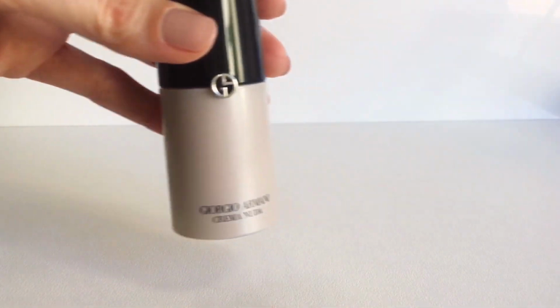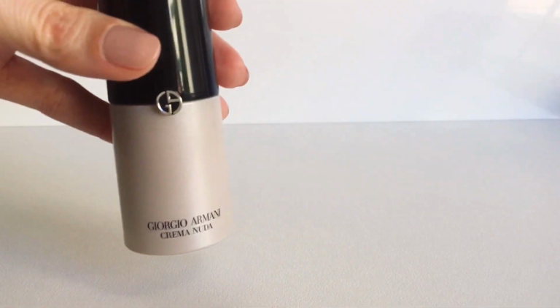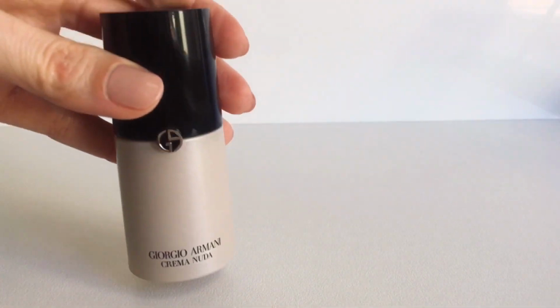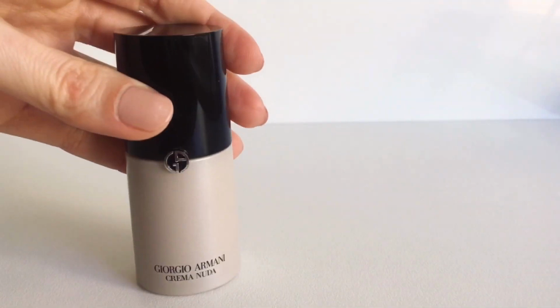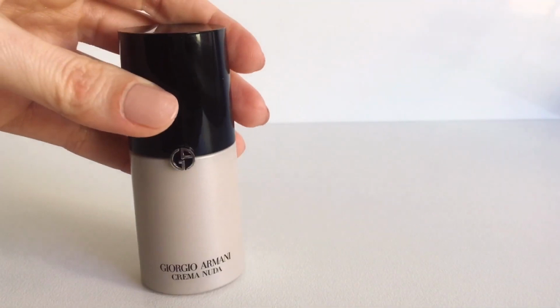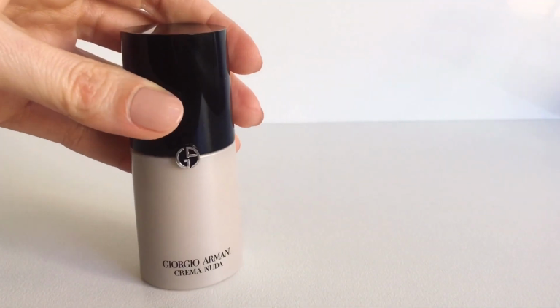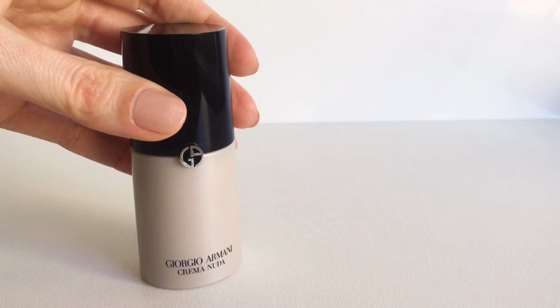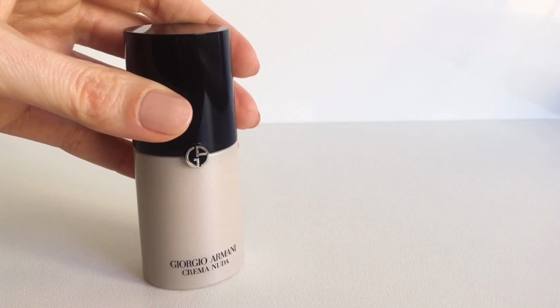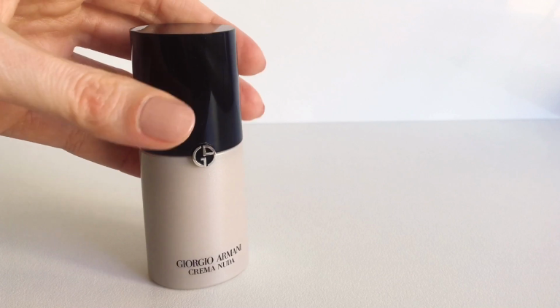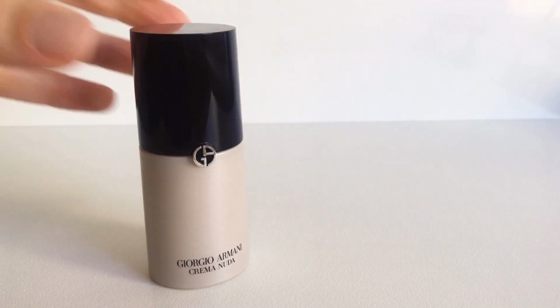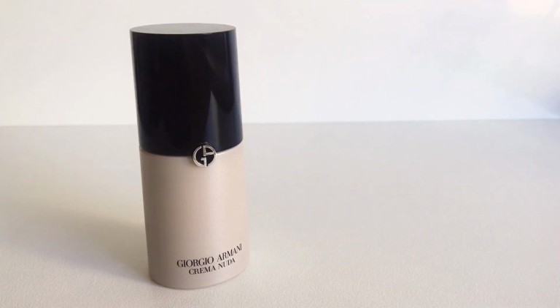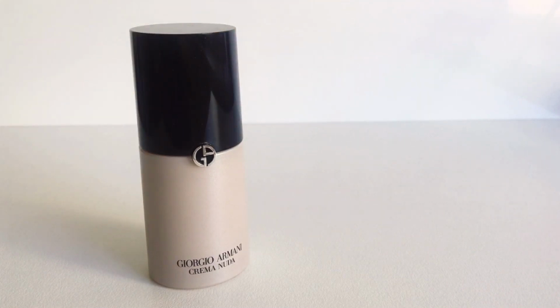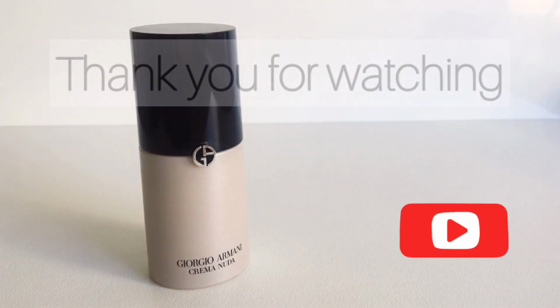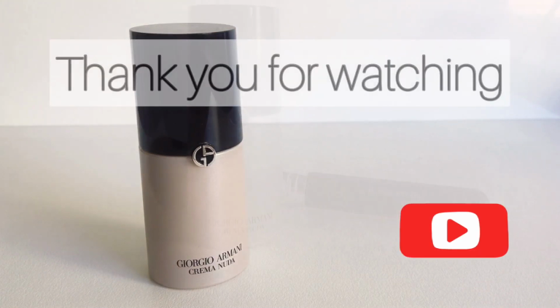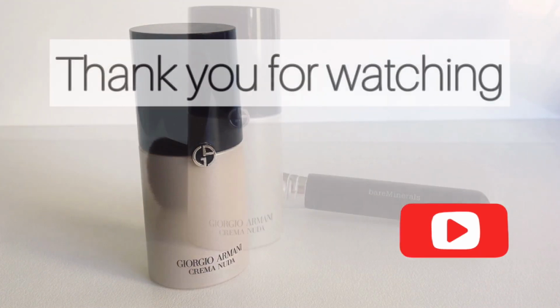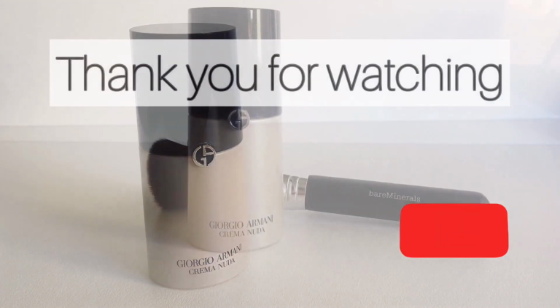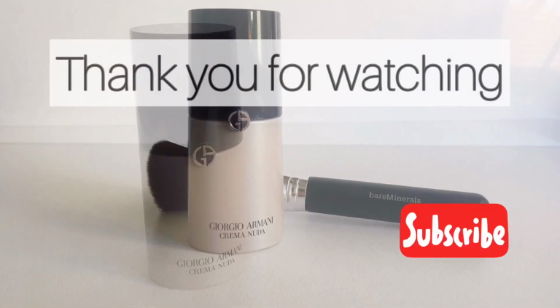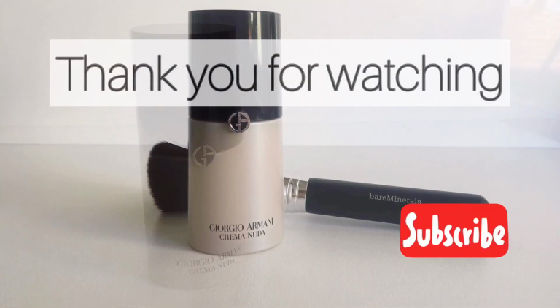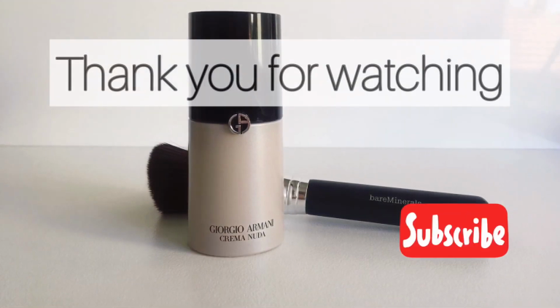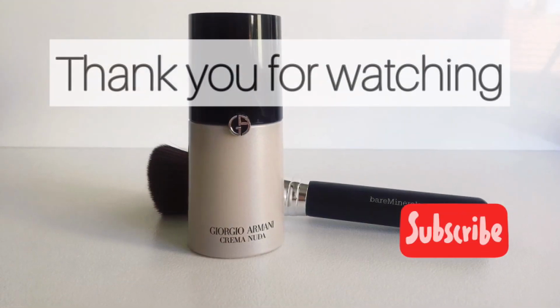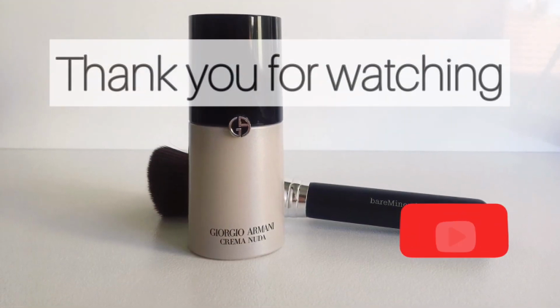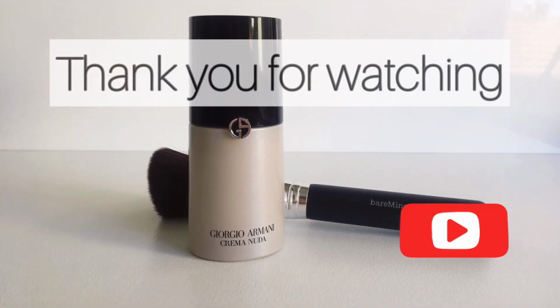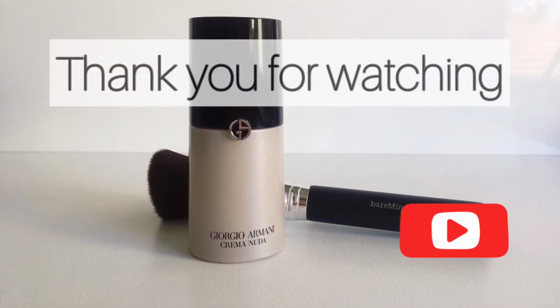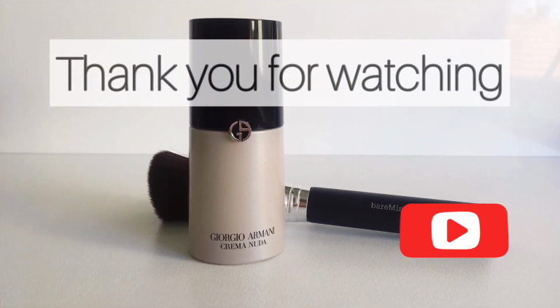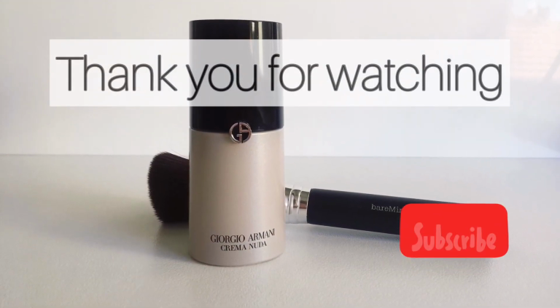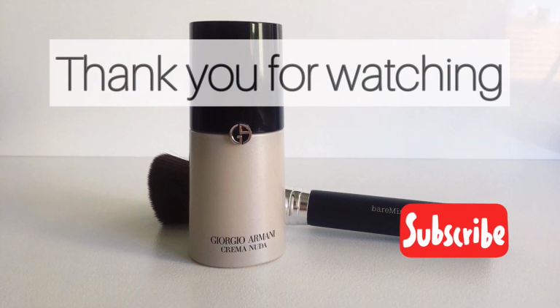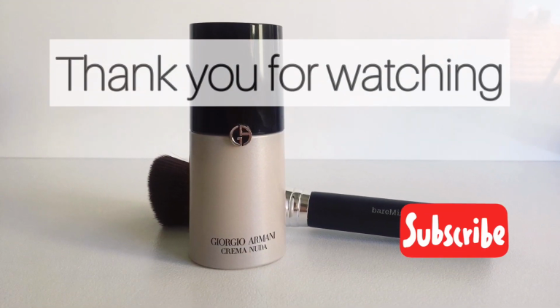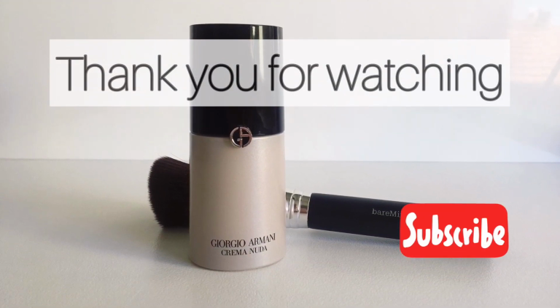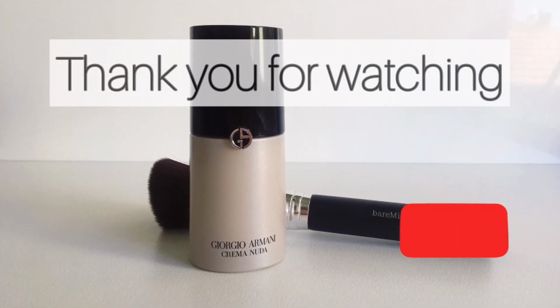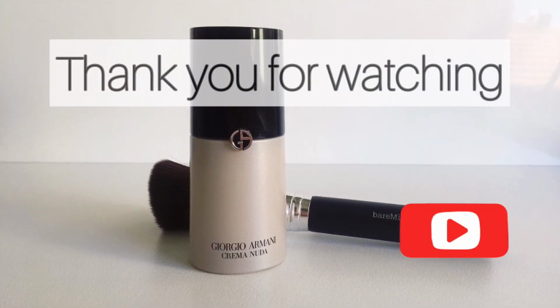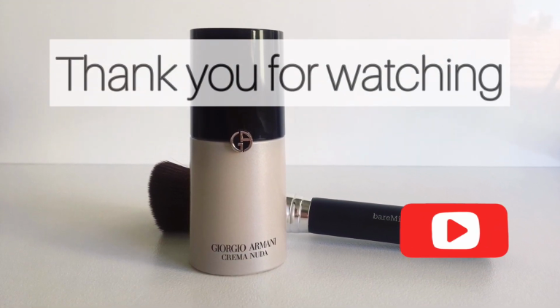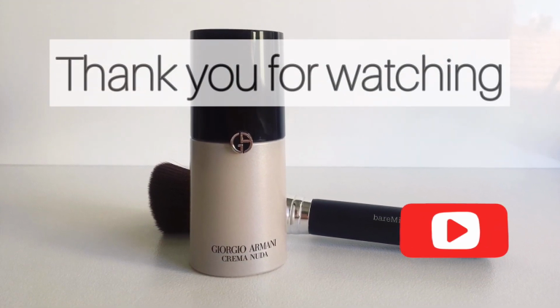I'd like to thank you all for watching. If you enjoyed watching this video, please give it a thumbs up and don't forget to subscribe.